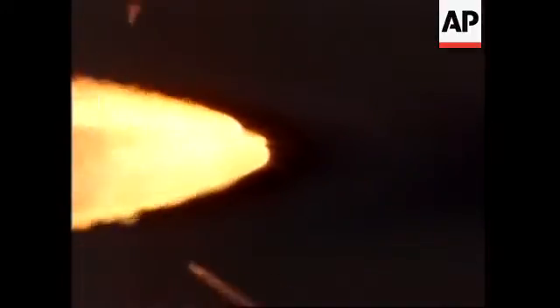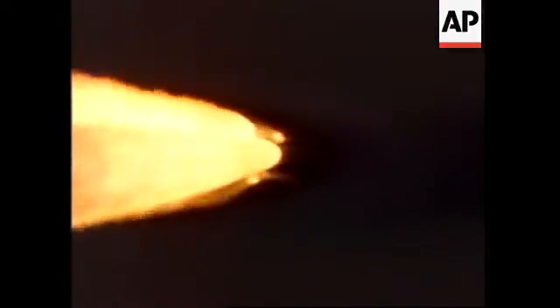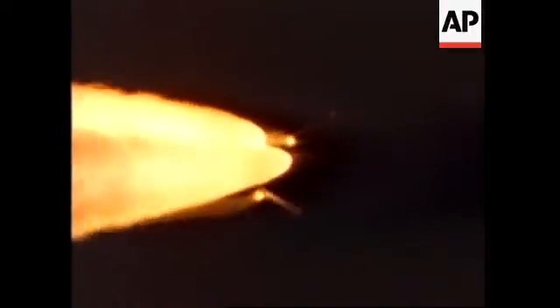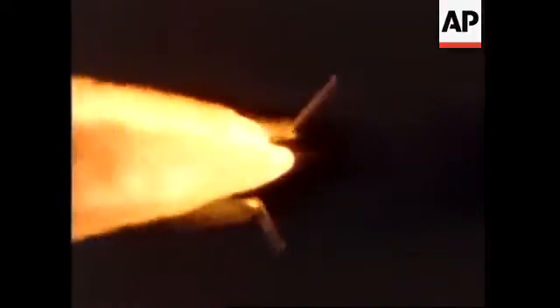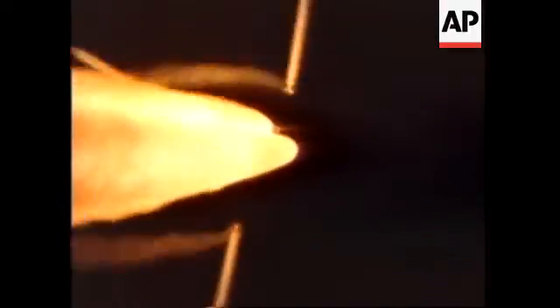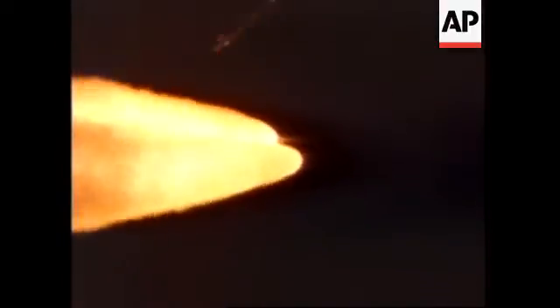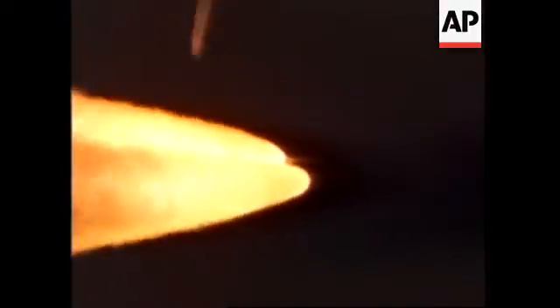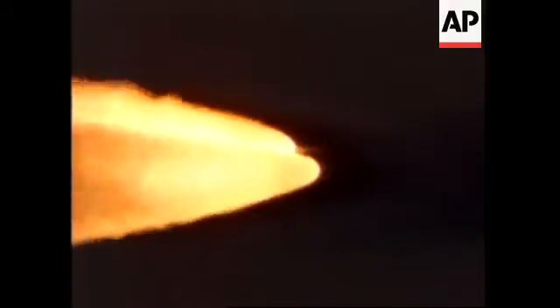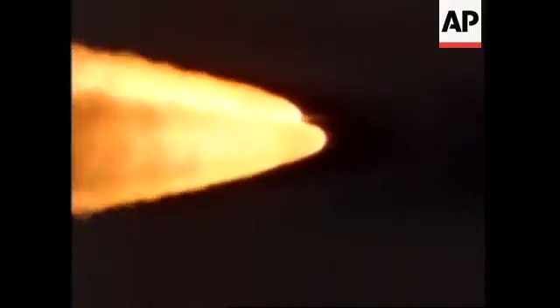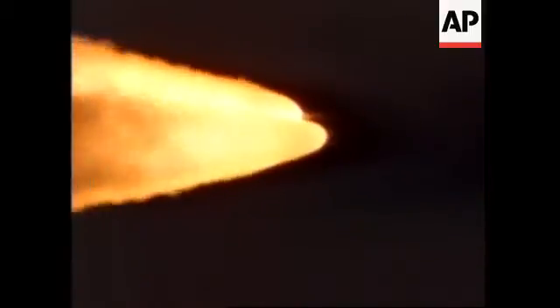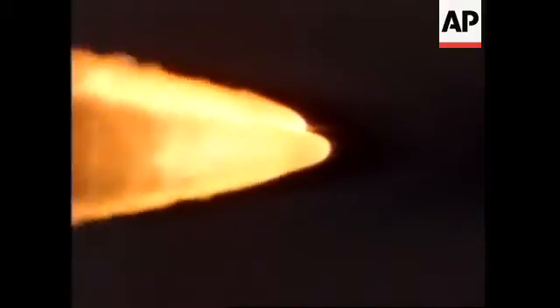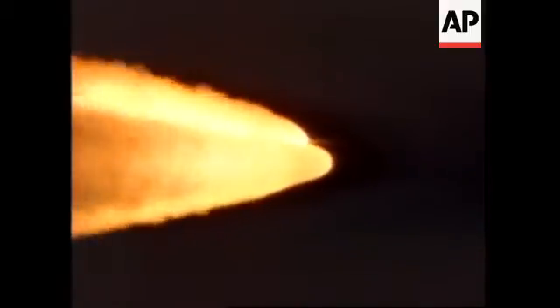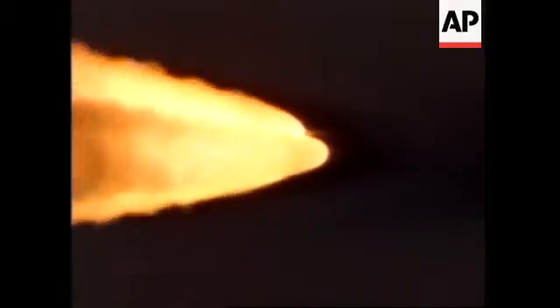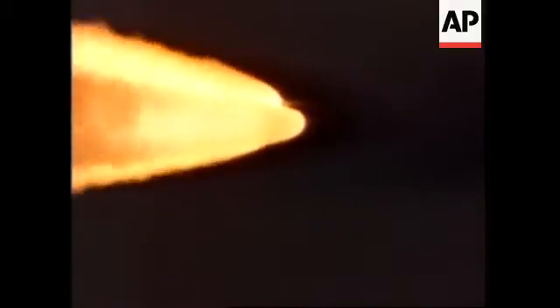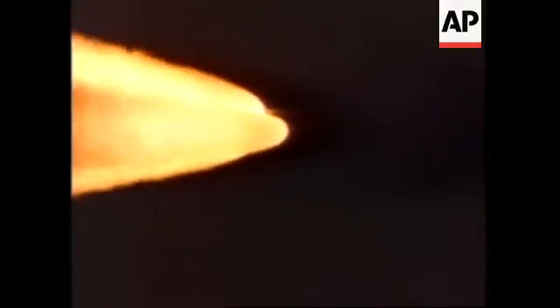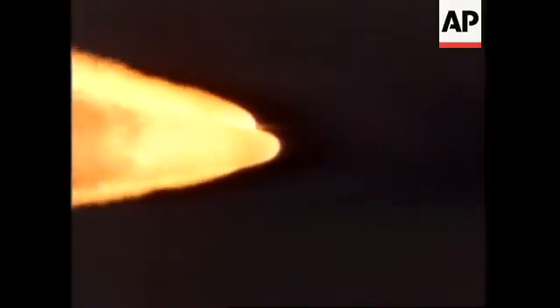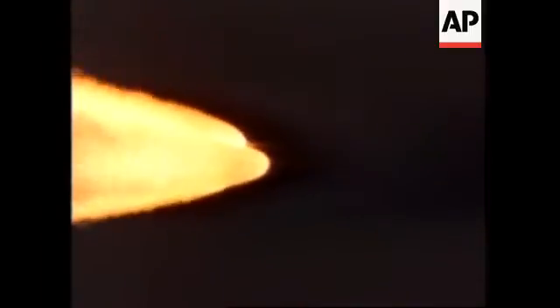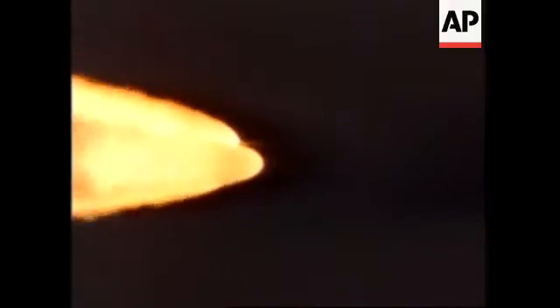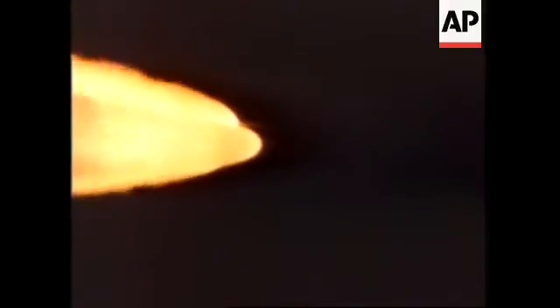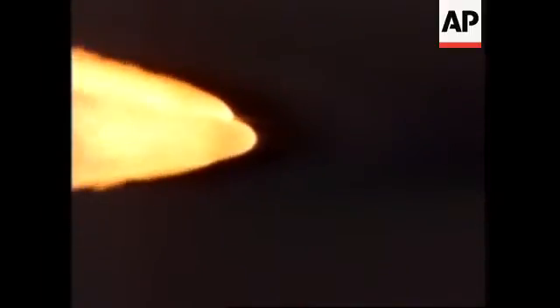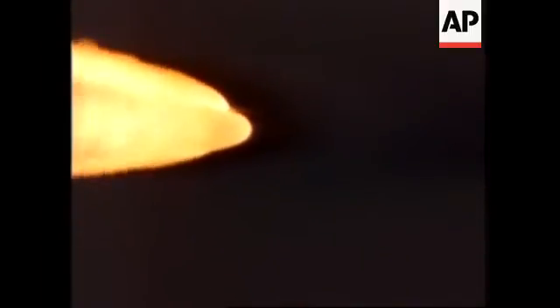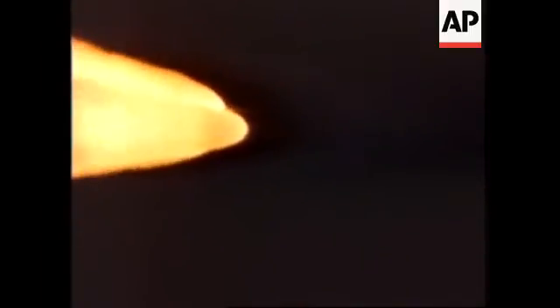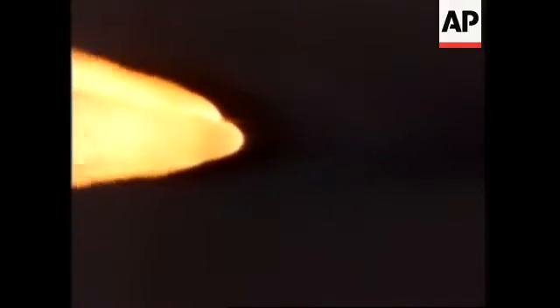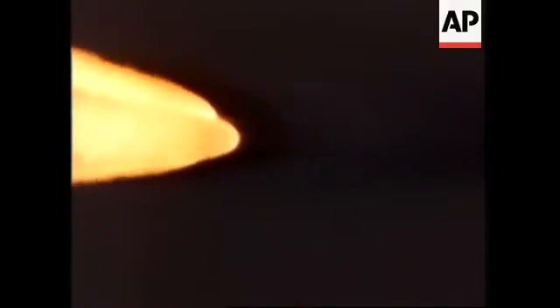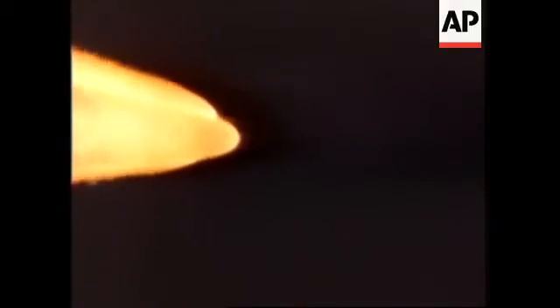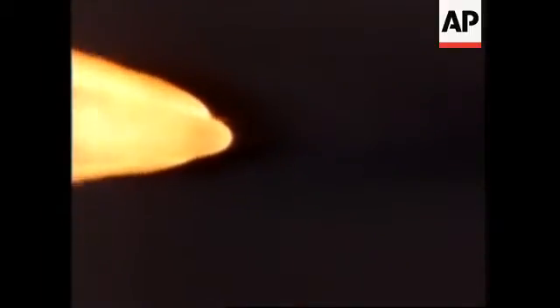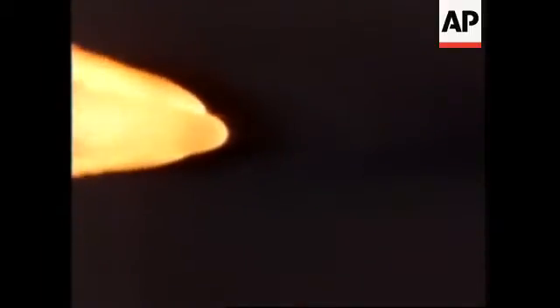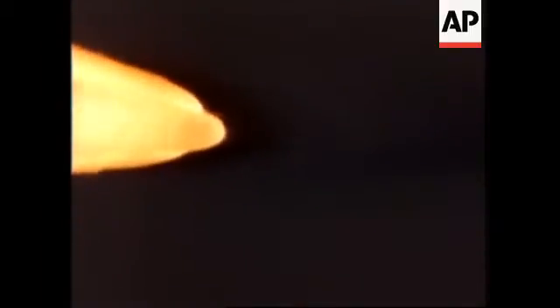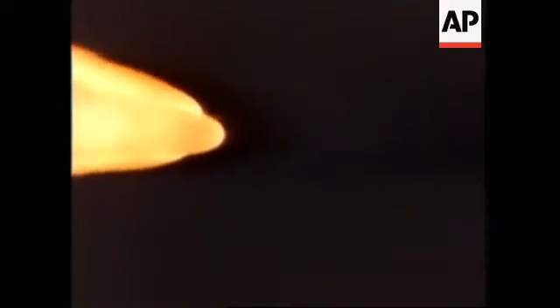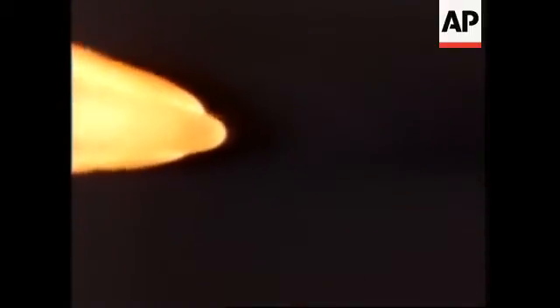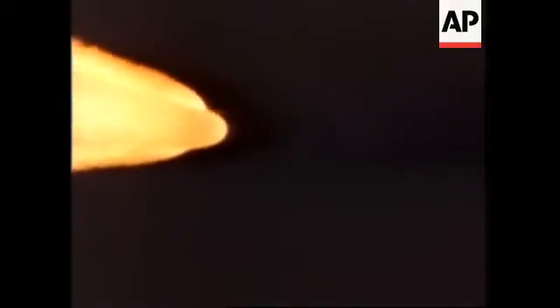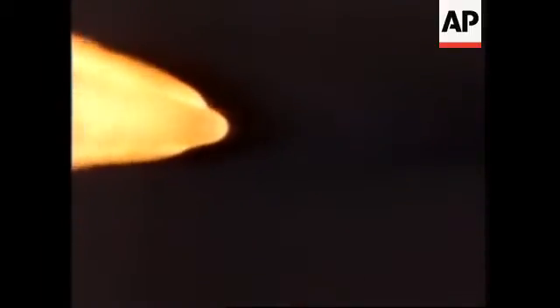Initial set of solids falling away, all things look good. 1 minute, 12 seconds into the flight.